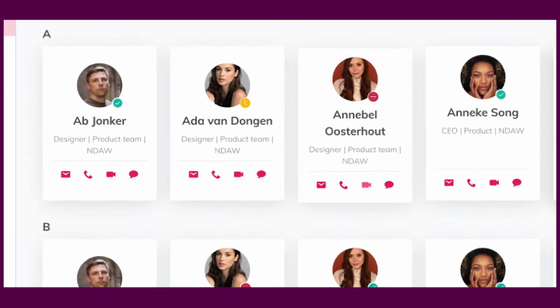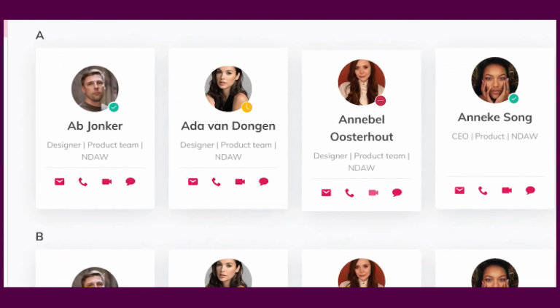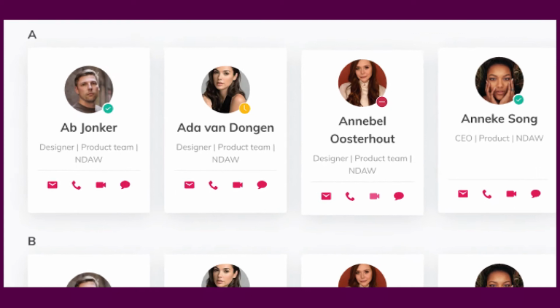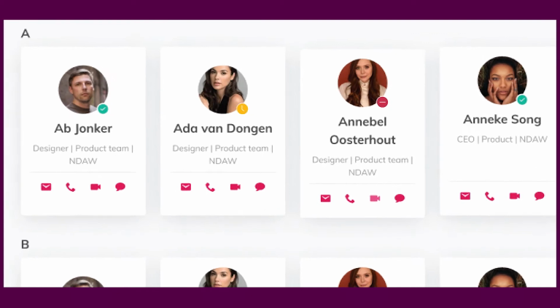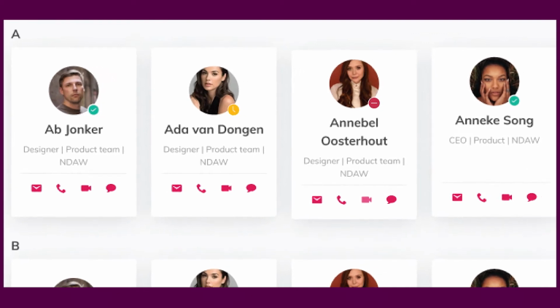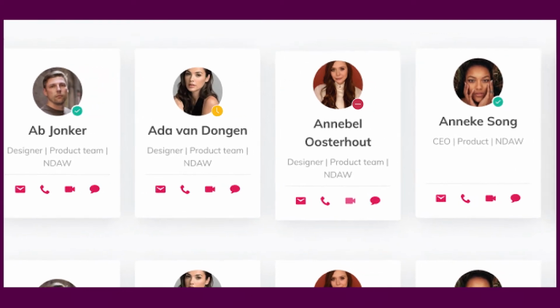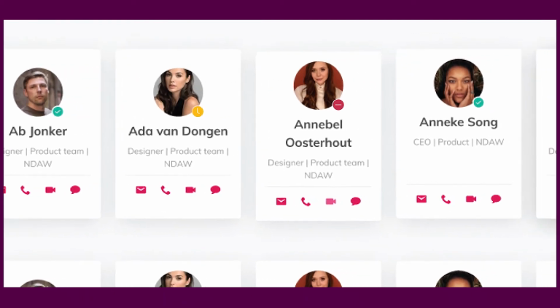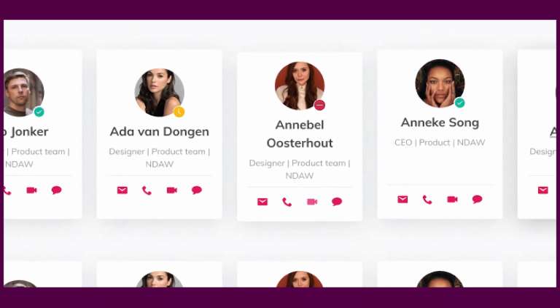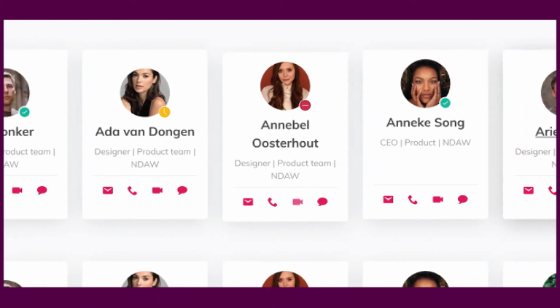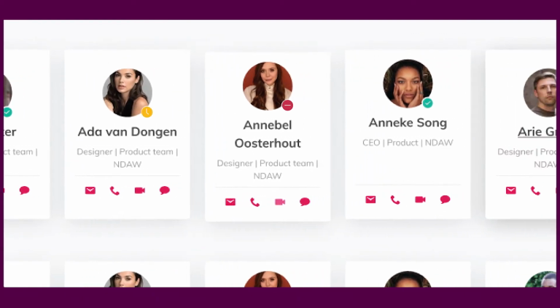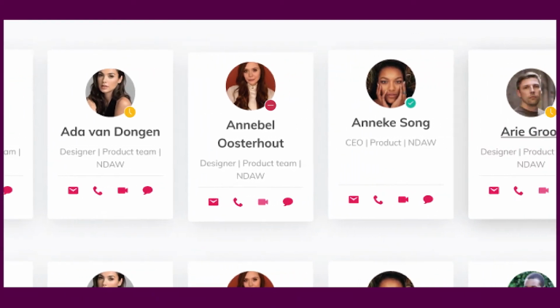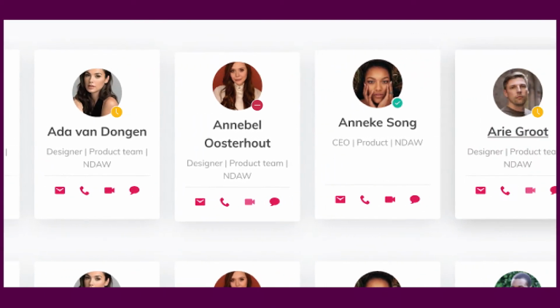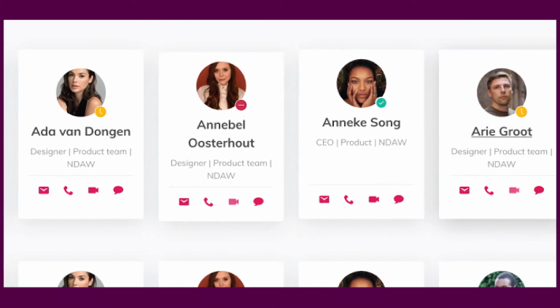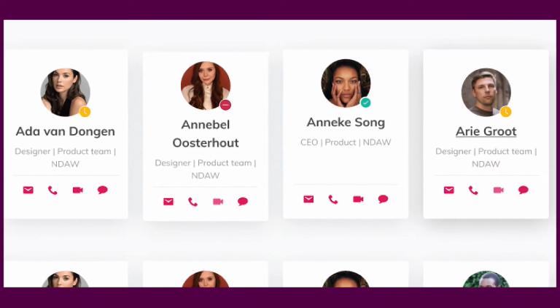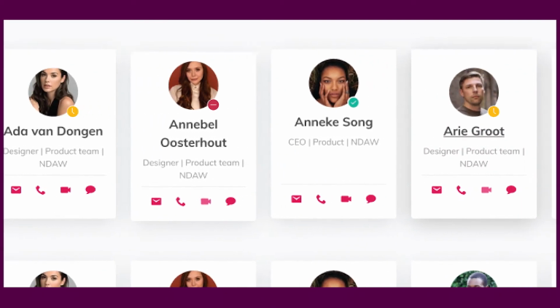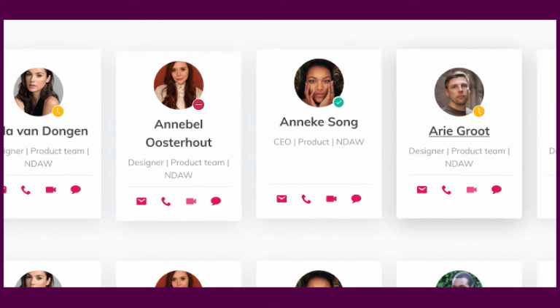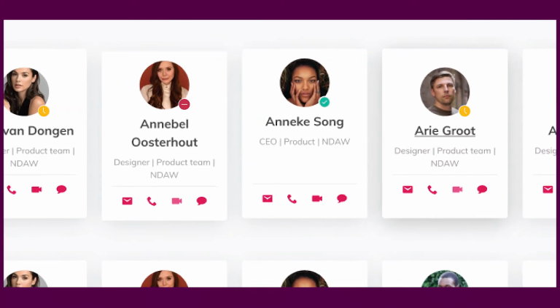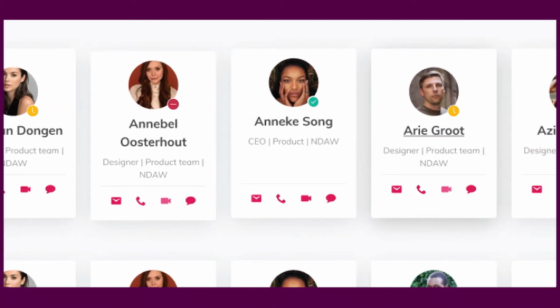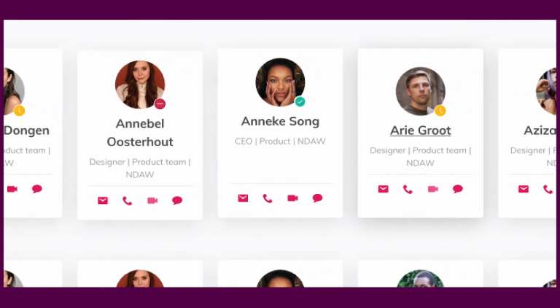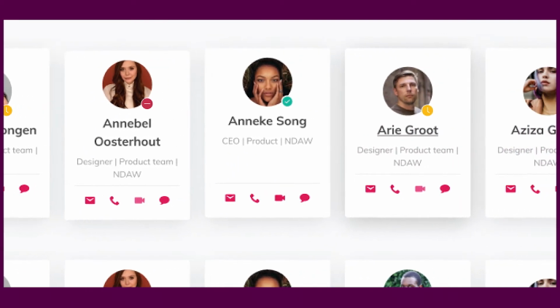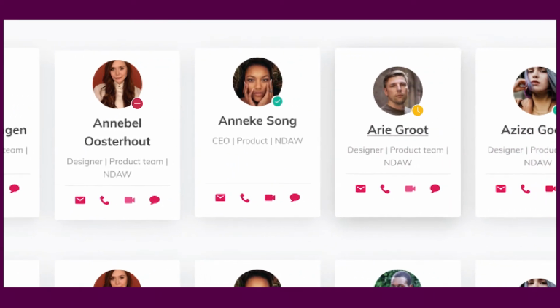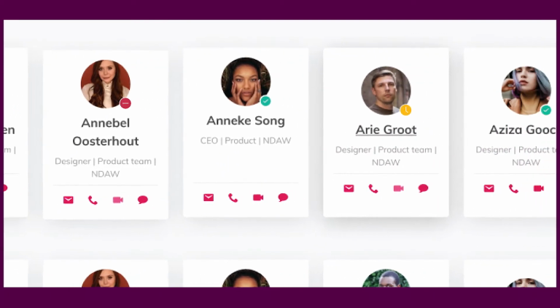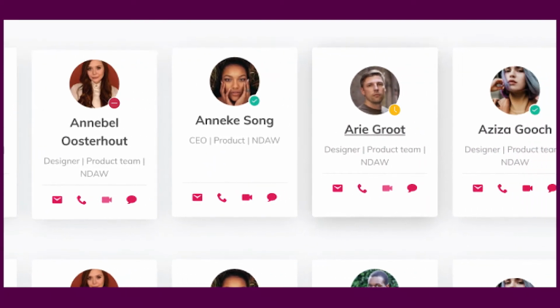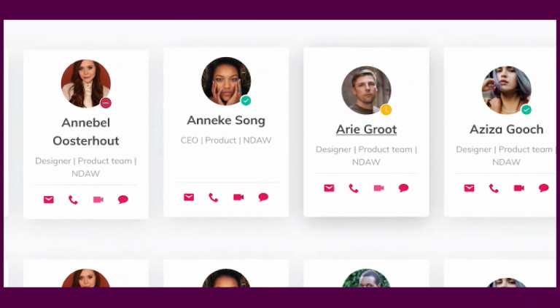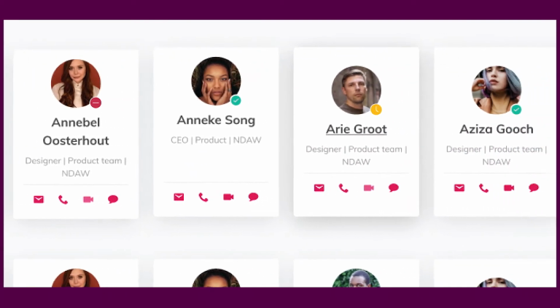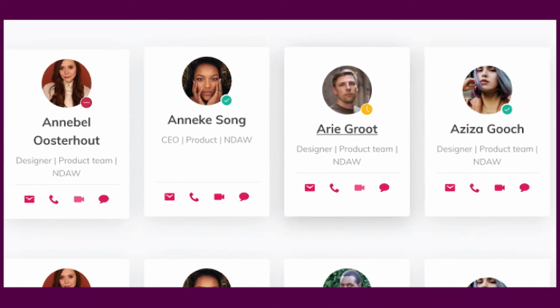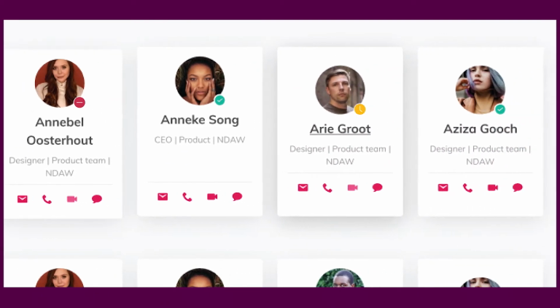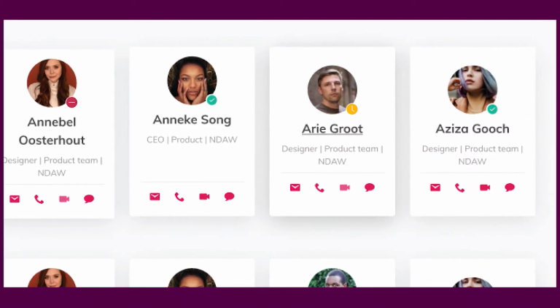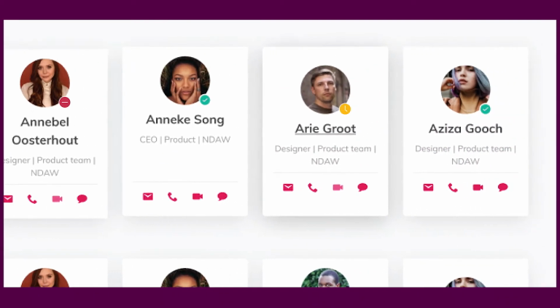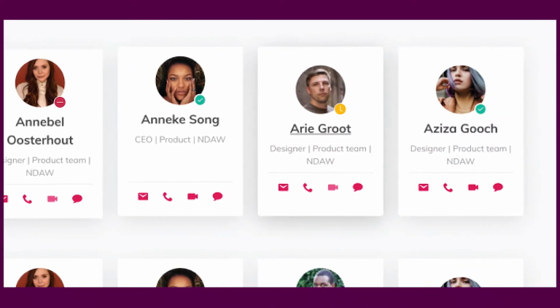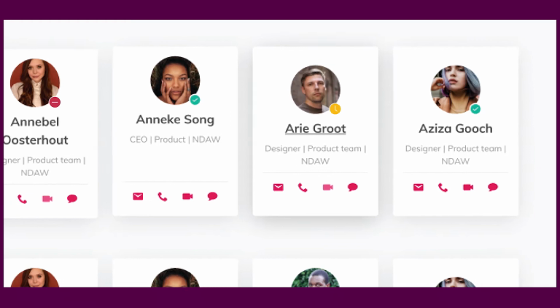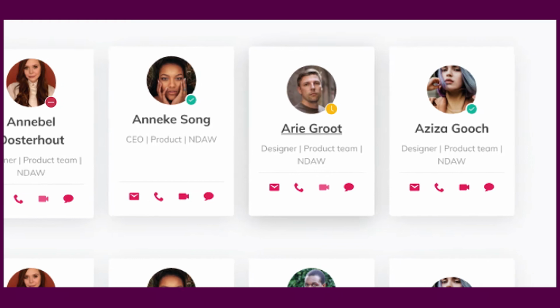This will help you to discover which colleagues are offline, out of office, away, busy, or available.